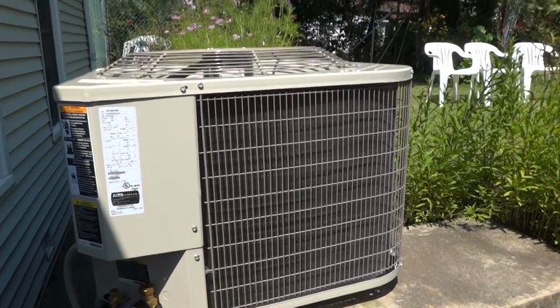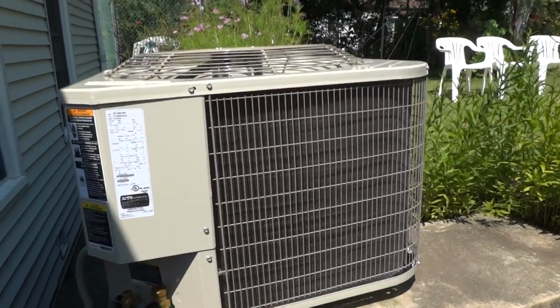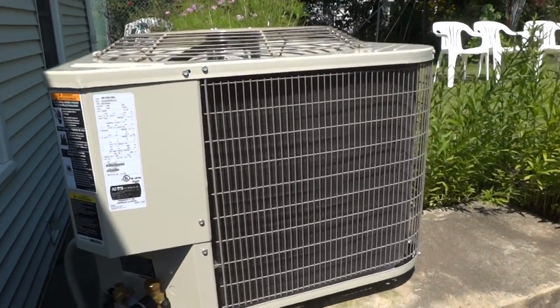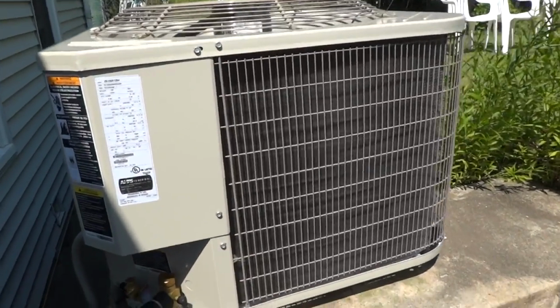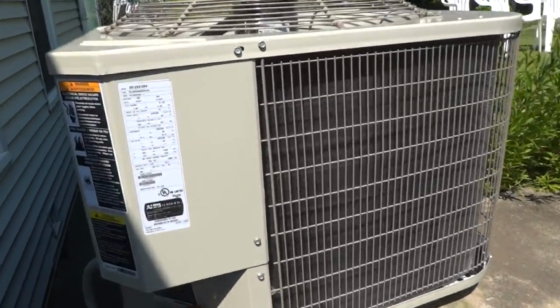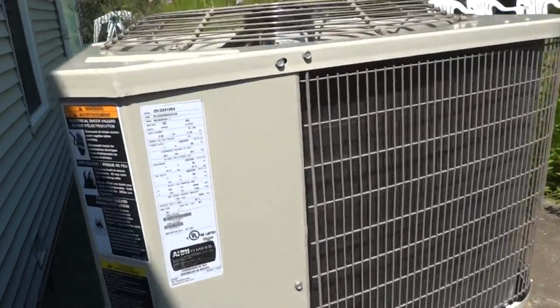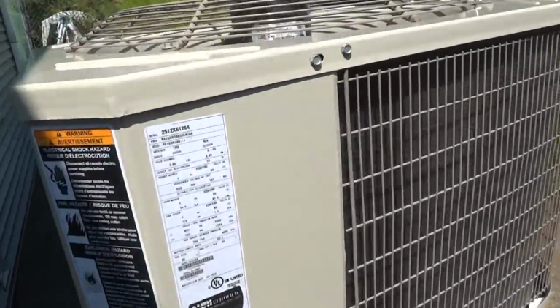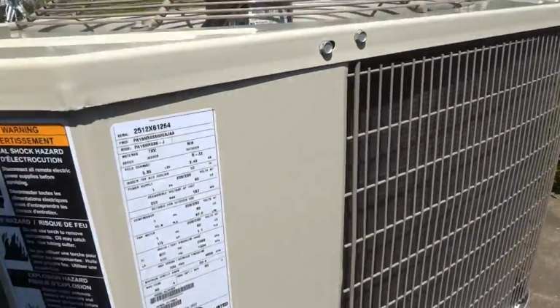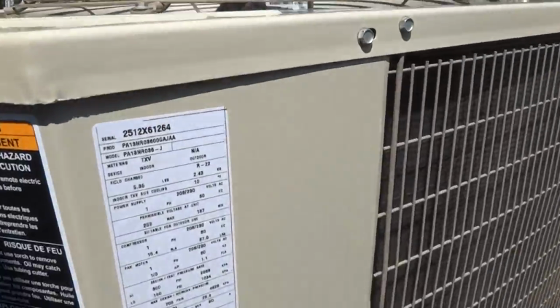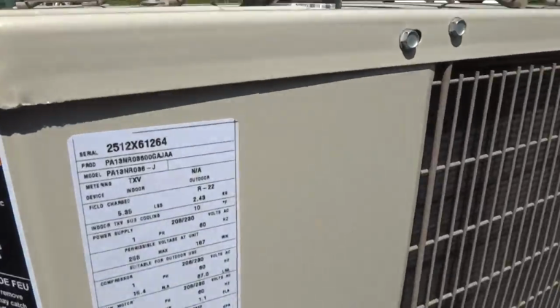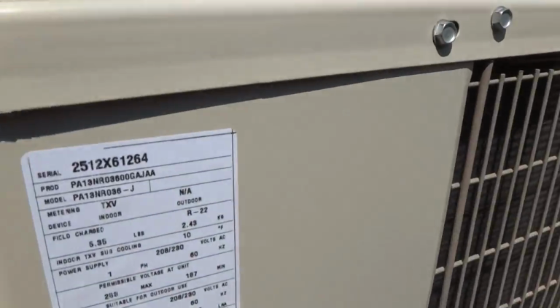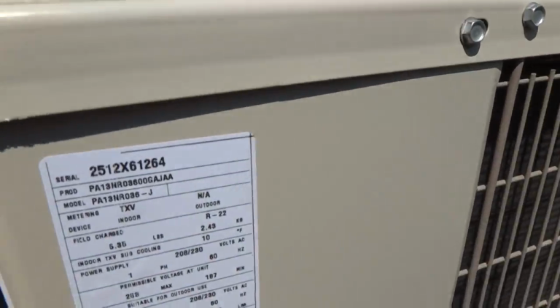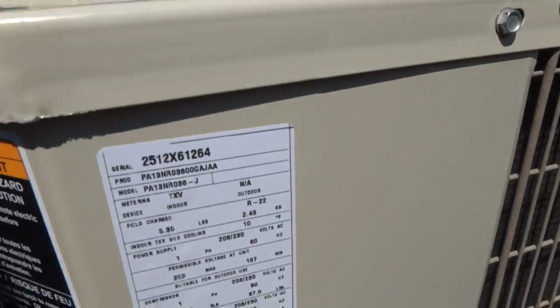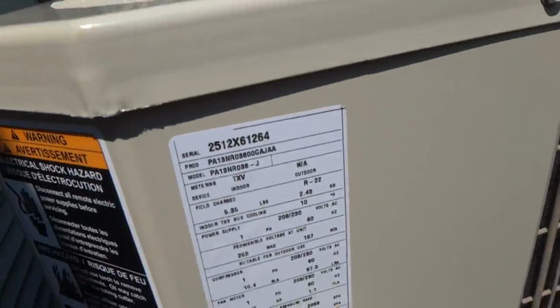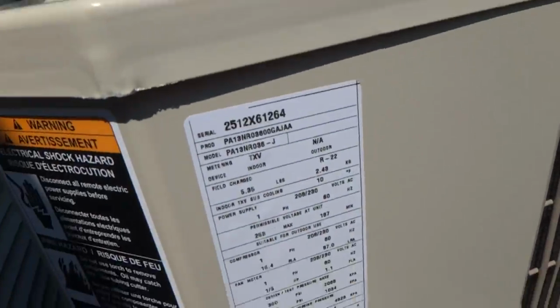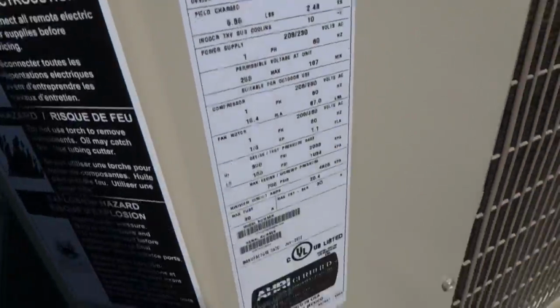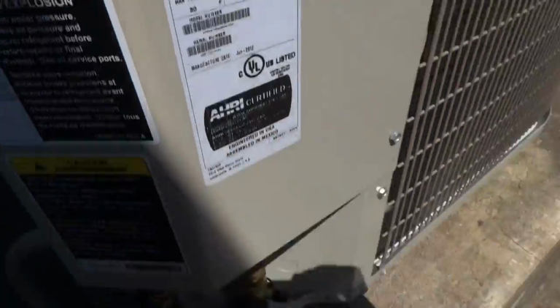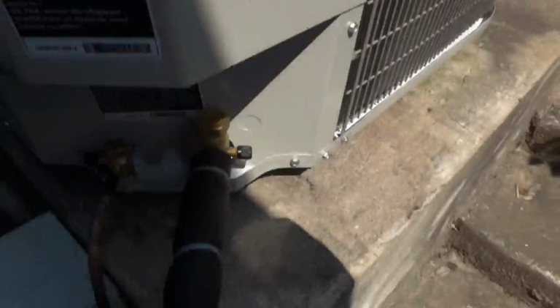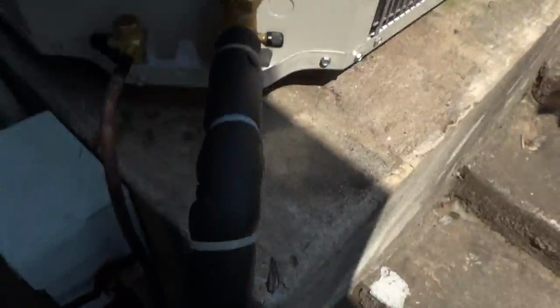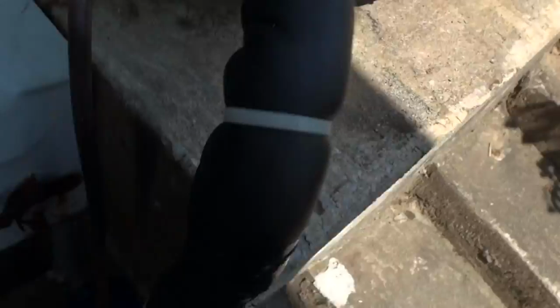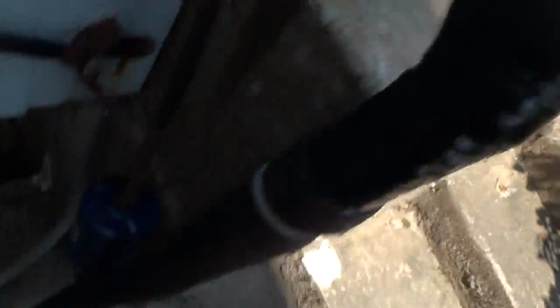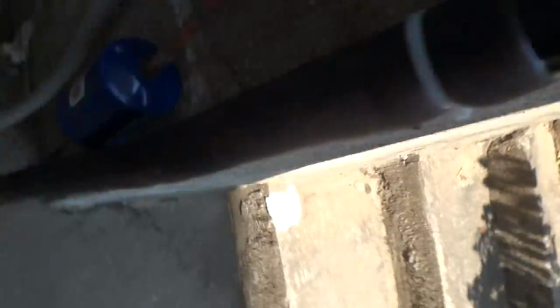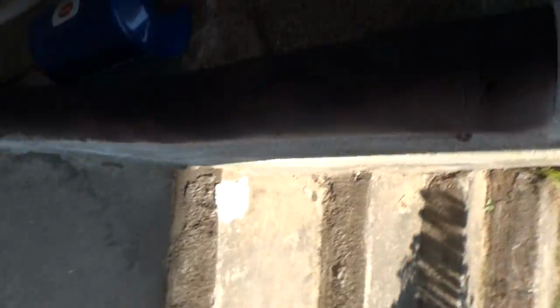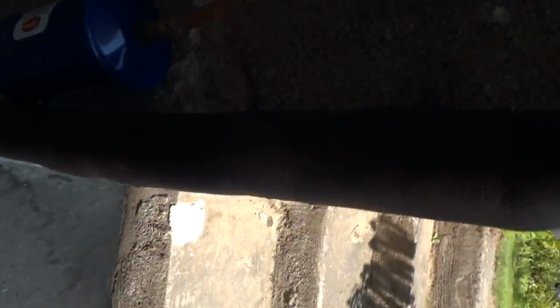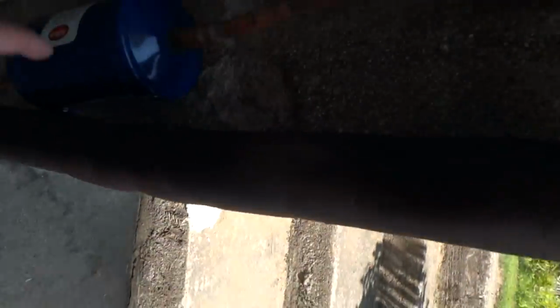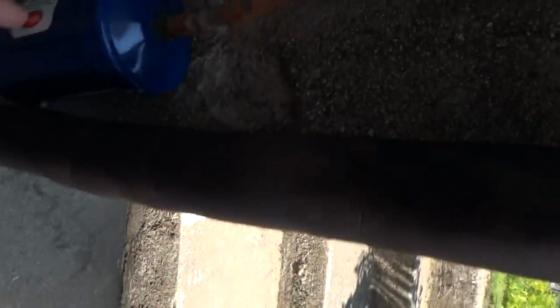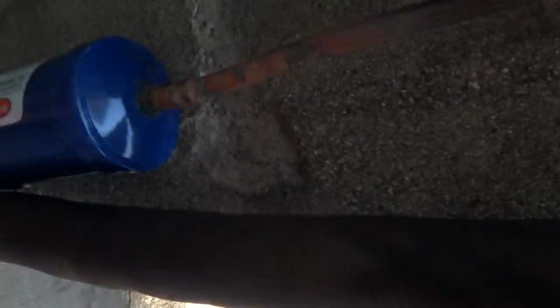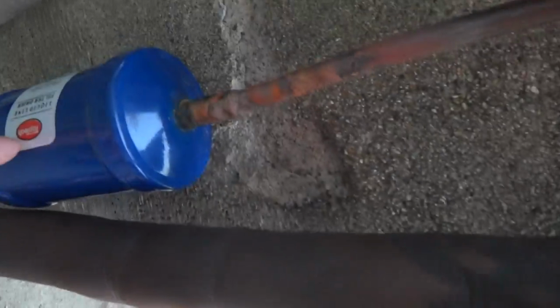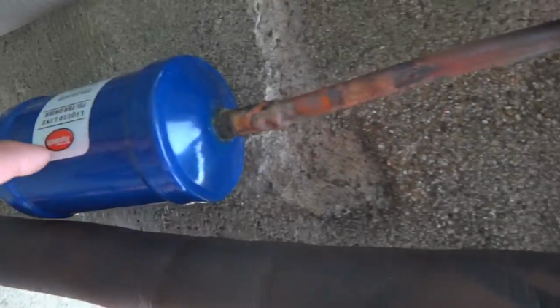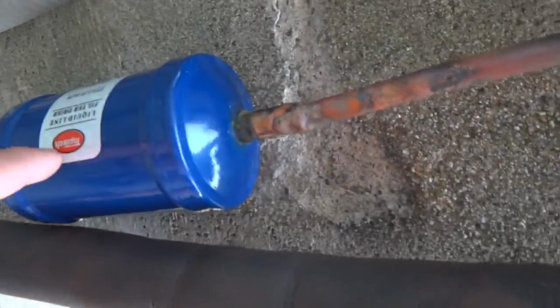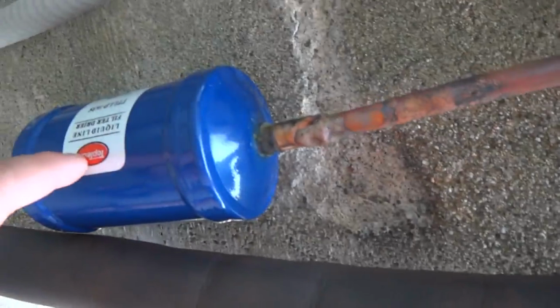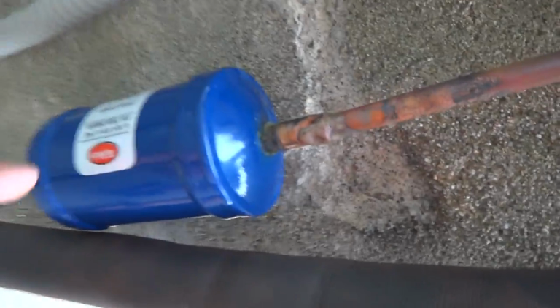Hi YouTube. Here is an air conditioner with a heat pump. I assume that this means it's a heat pump, I think.